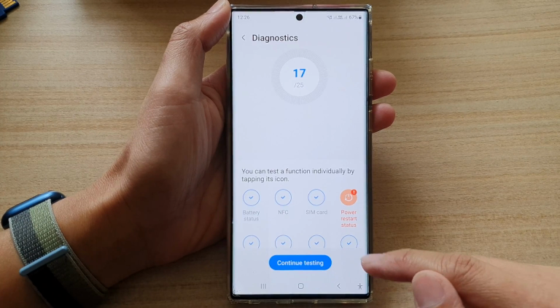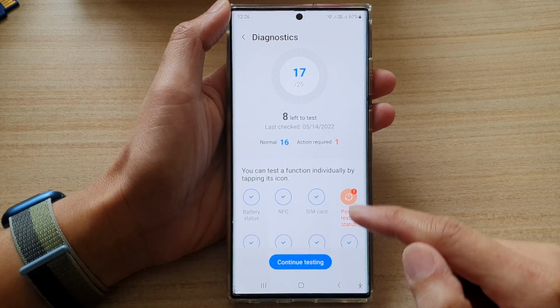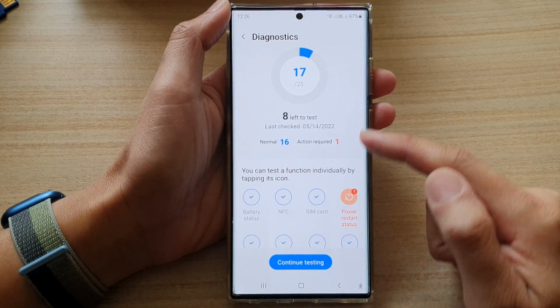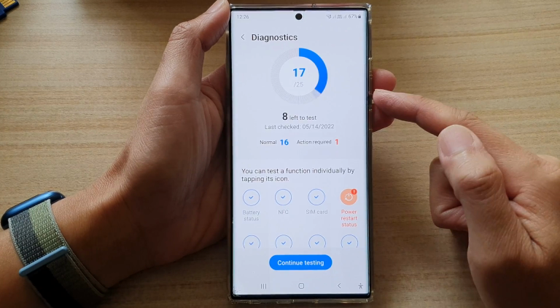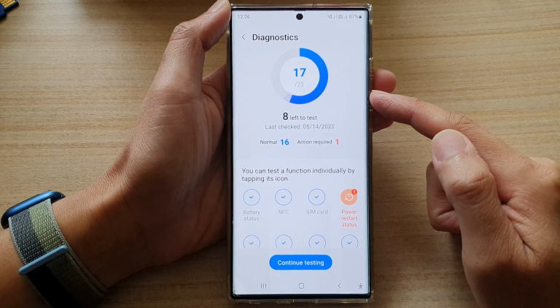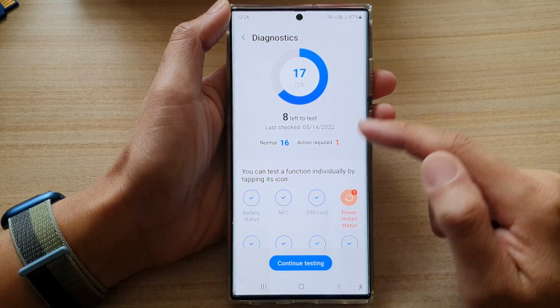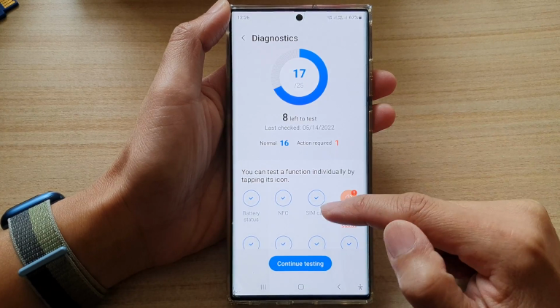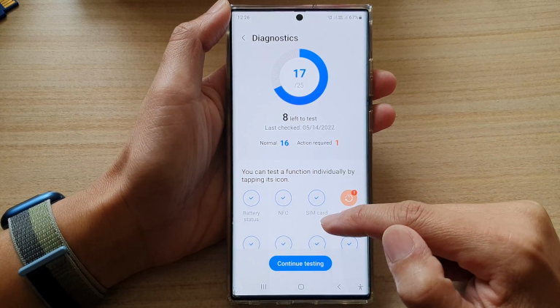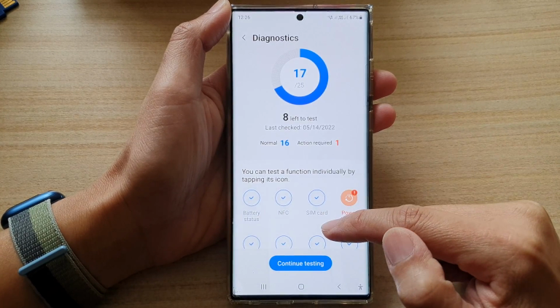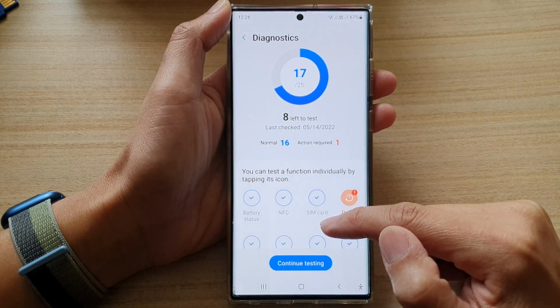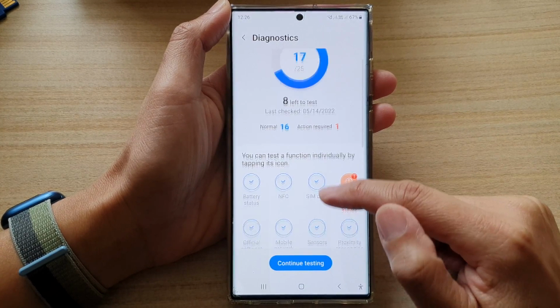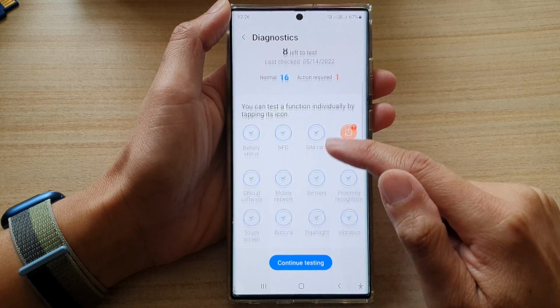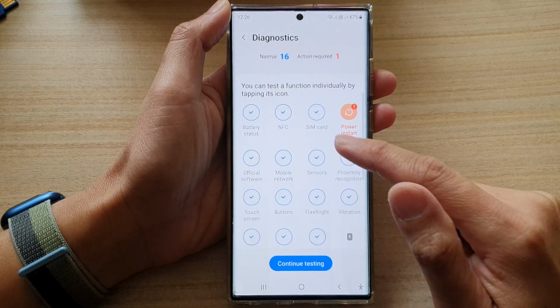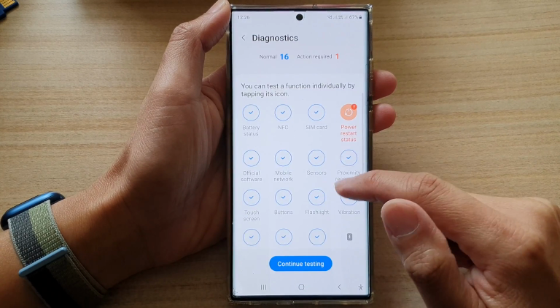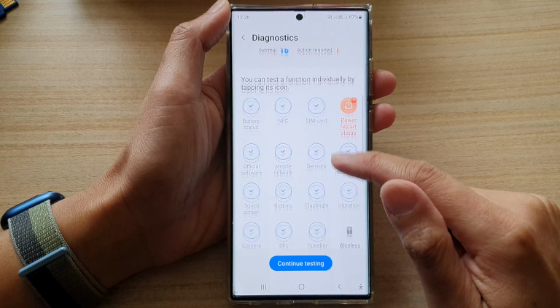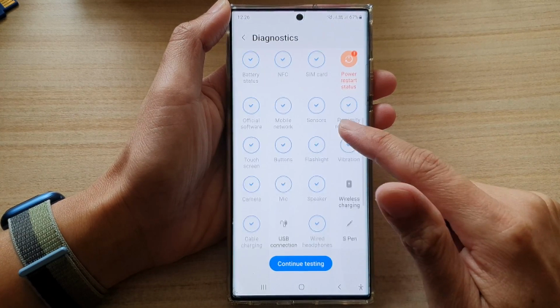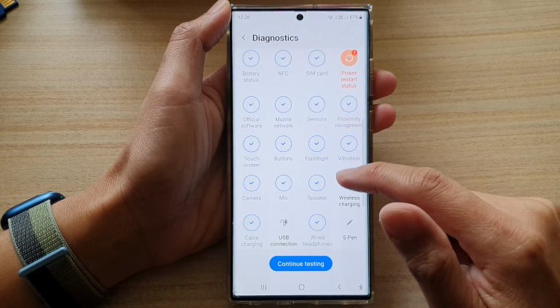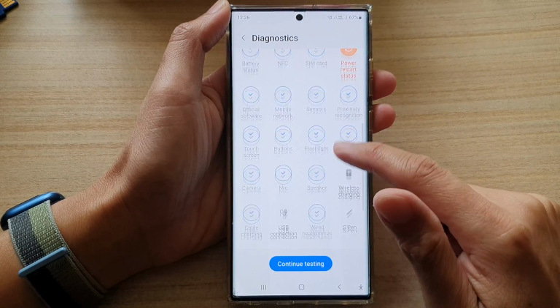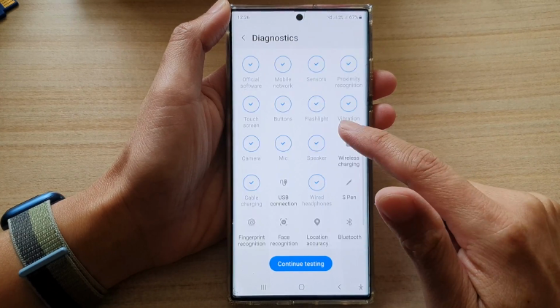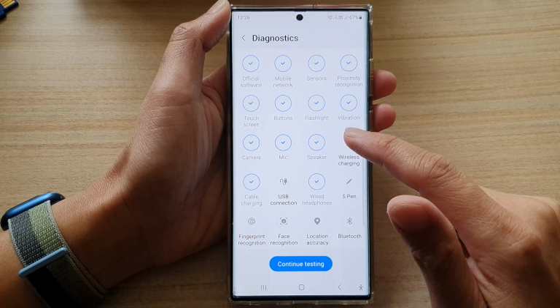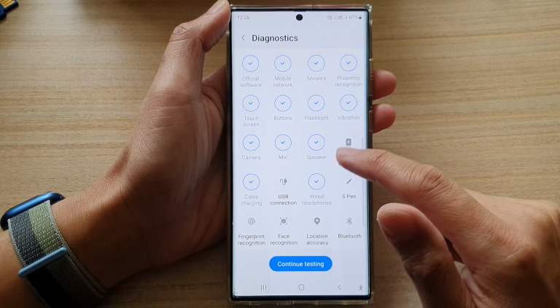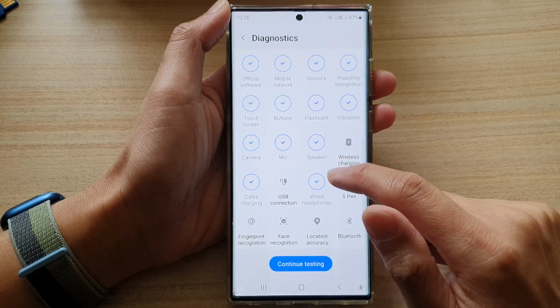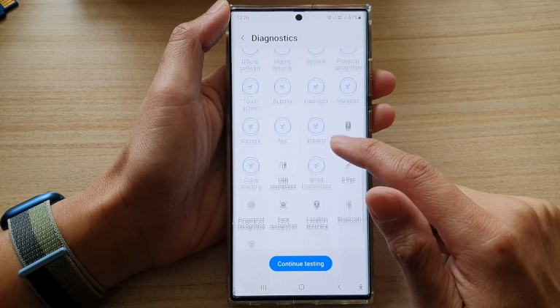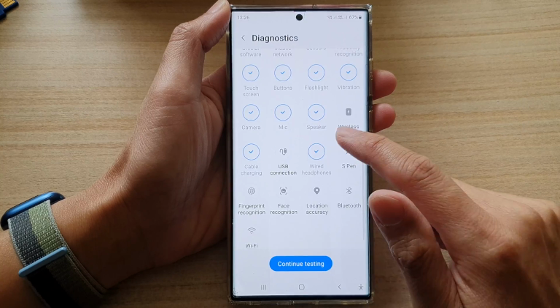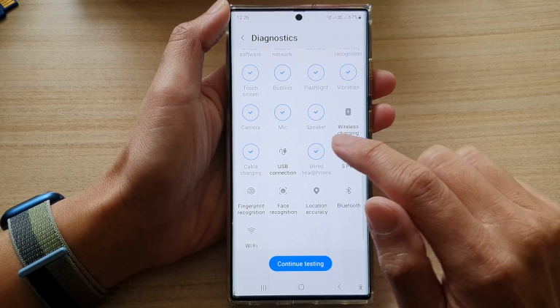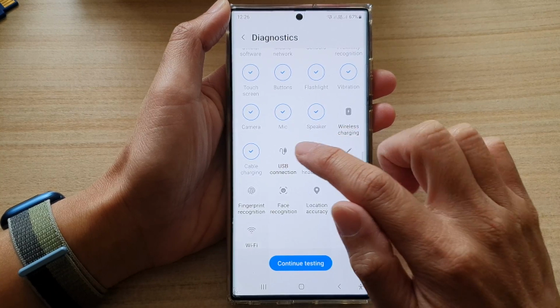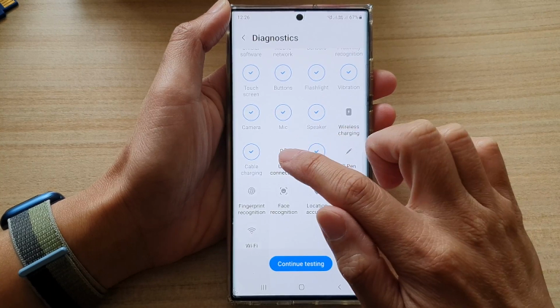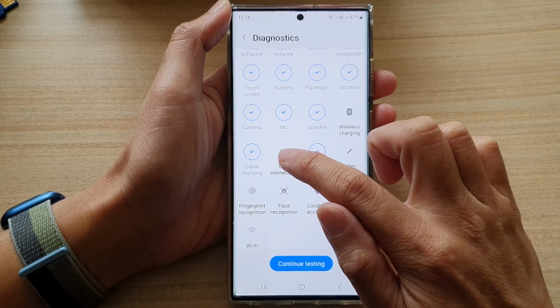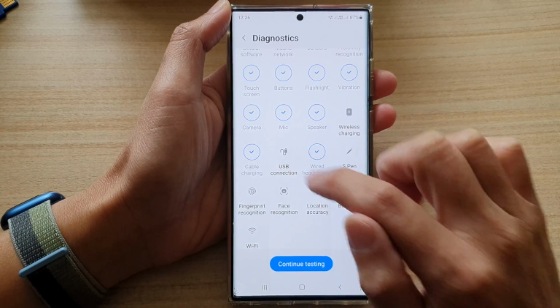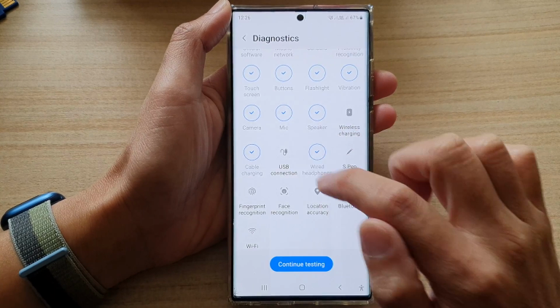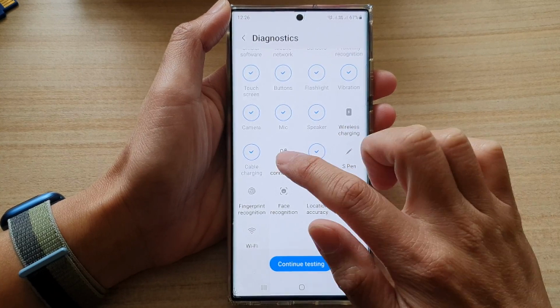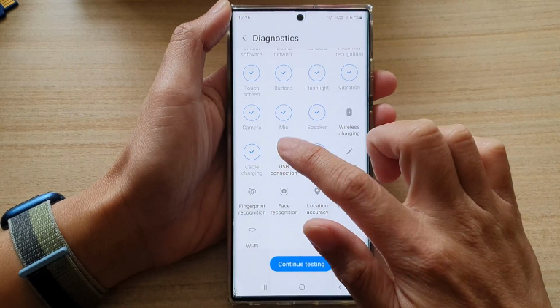In this frame here, you want to swipe up to go down, and then tap on USB Connection.